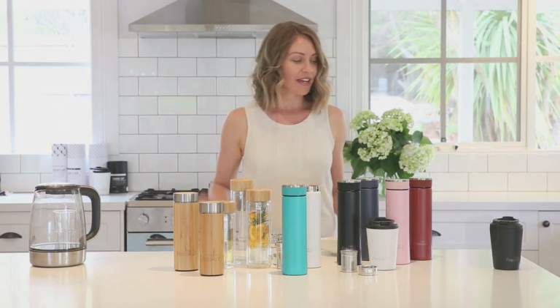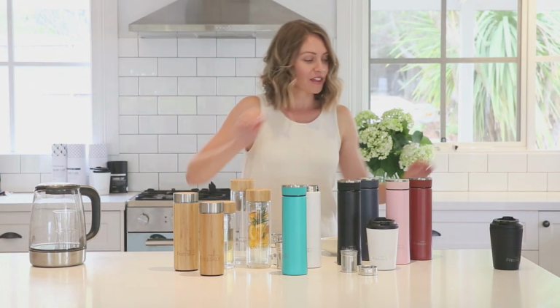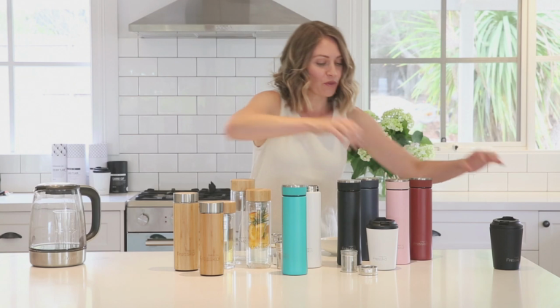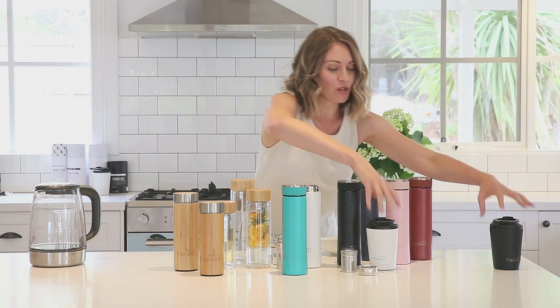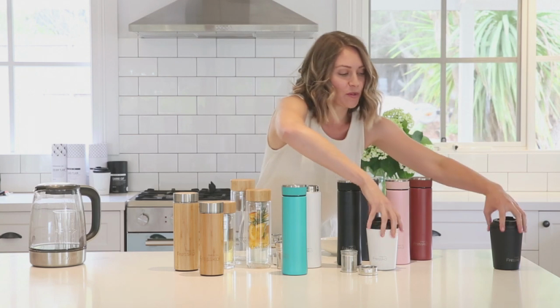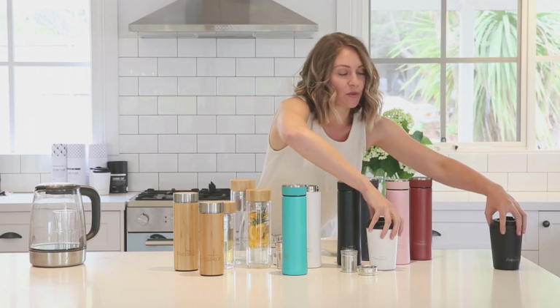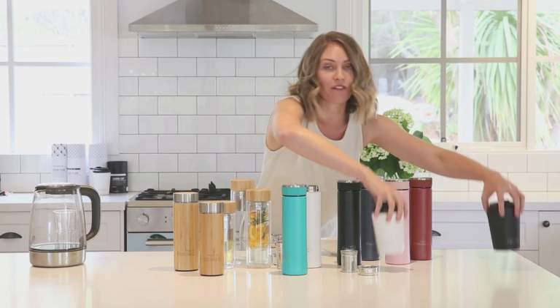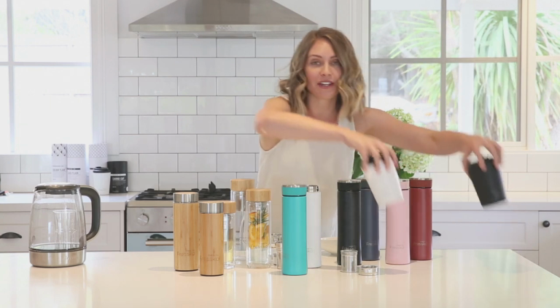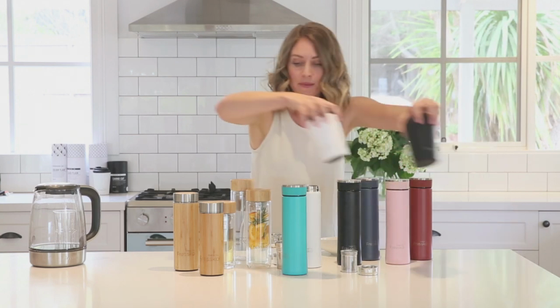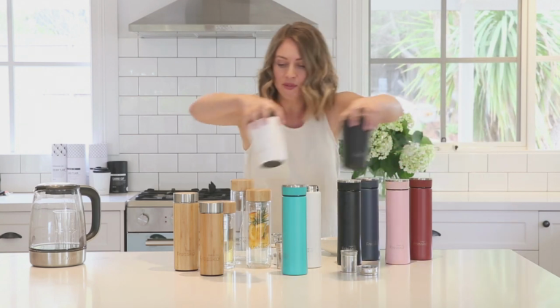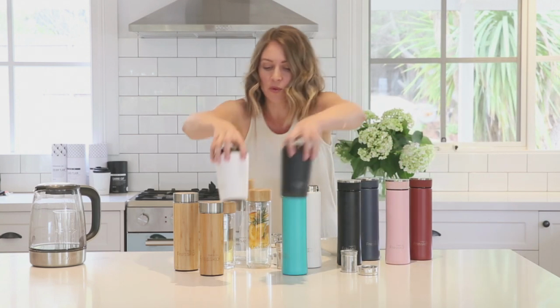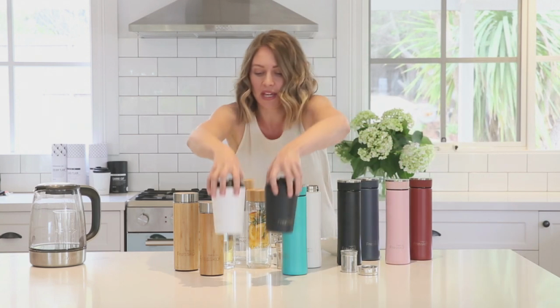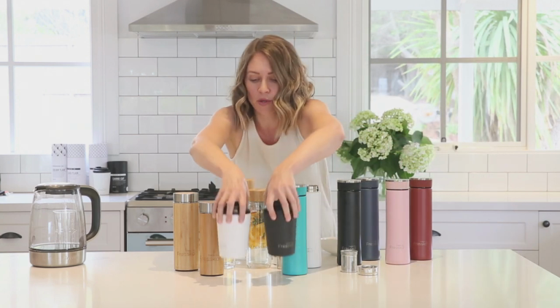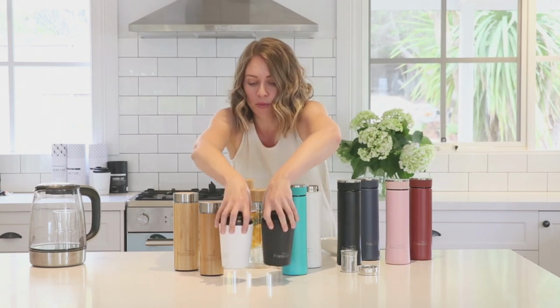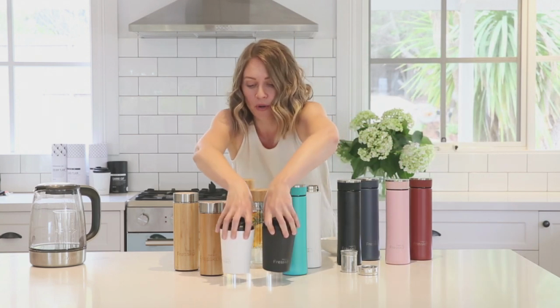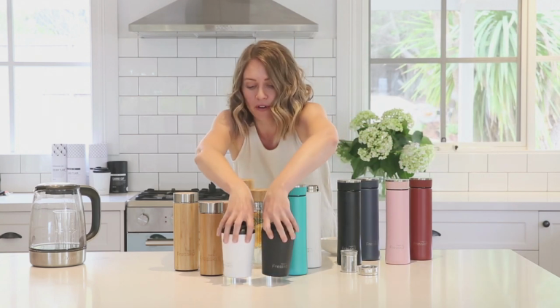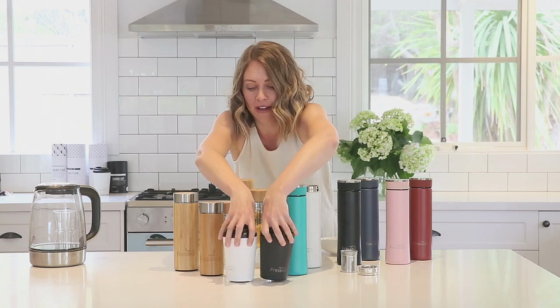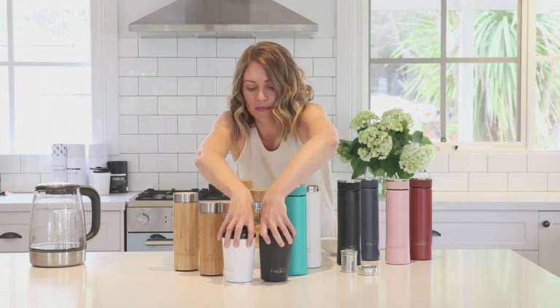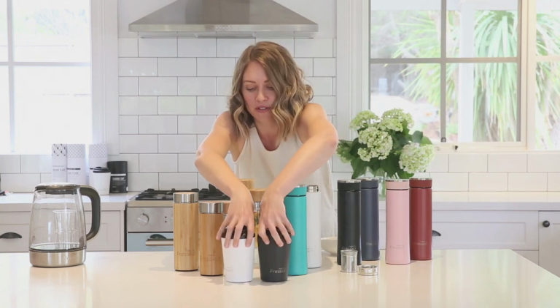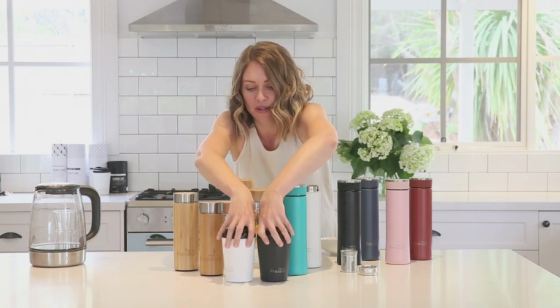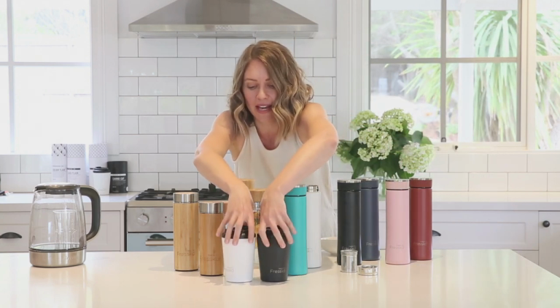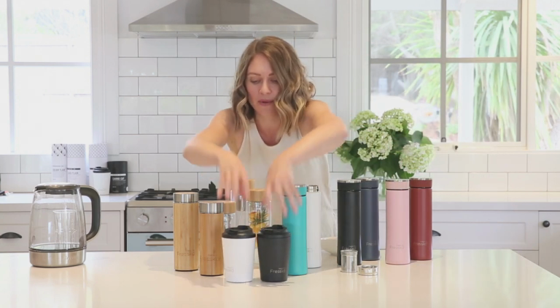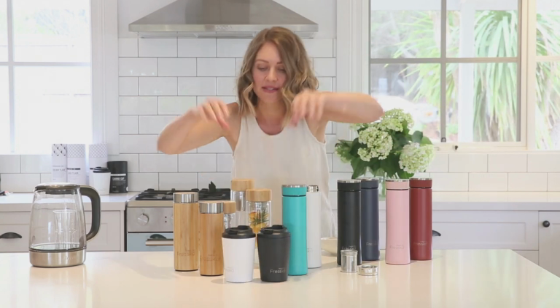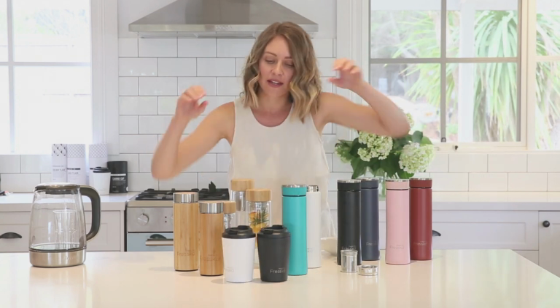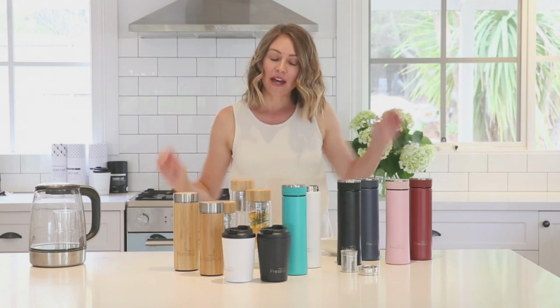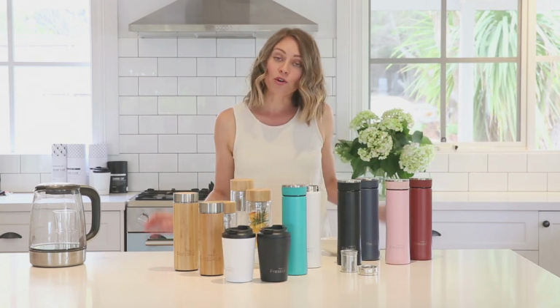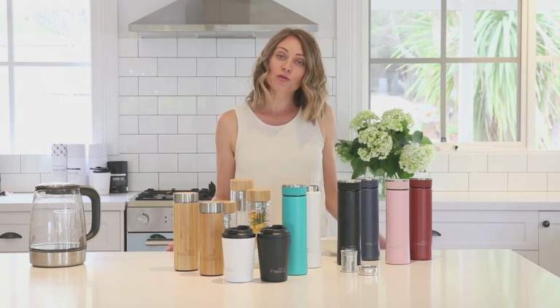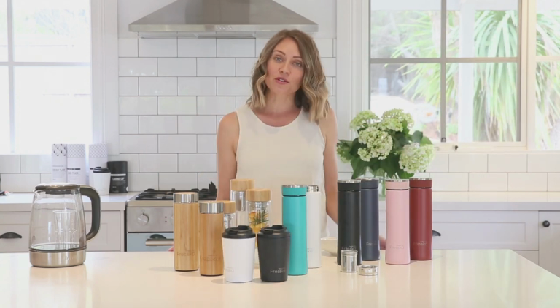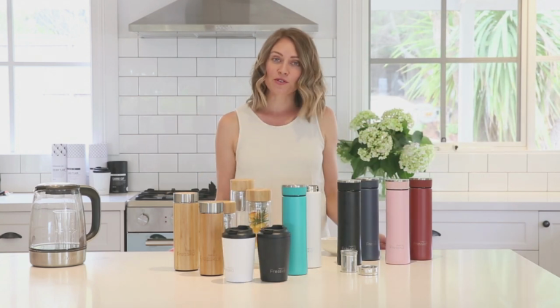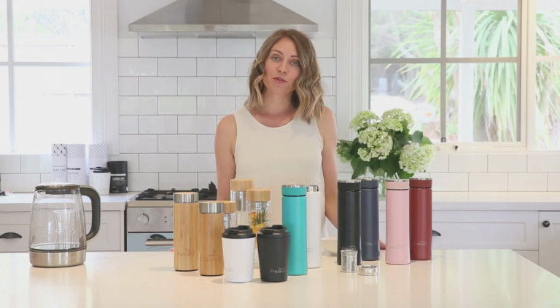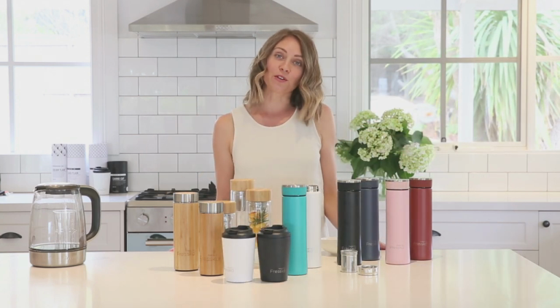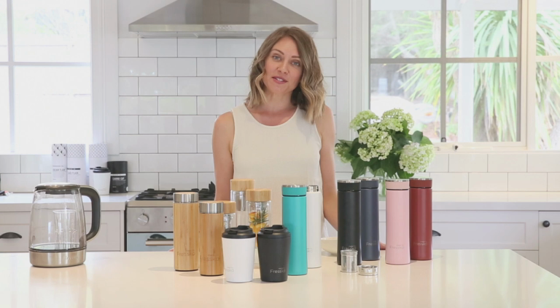The reusable coffee cups will keep your brew hot for up to 3 hours and are also suitable for your summer iced latte.